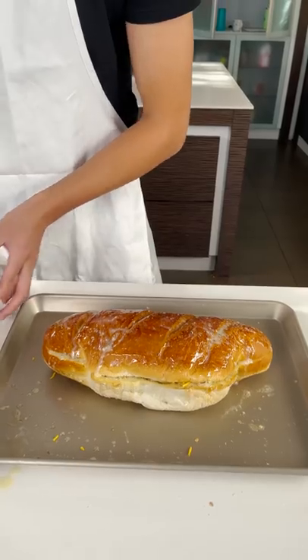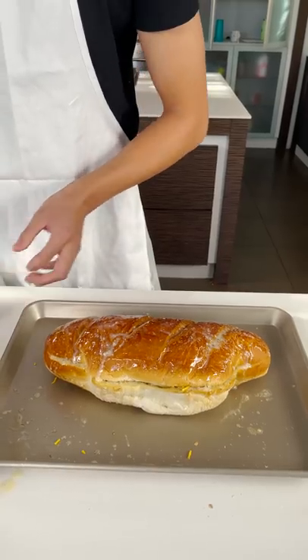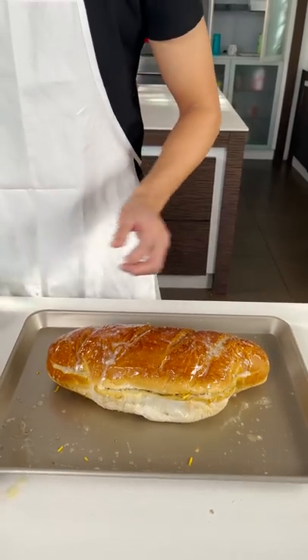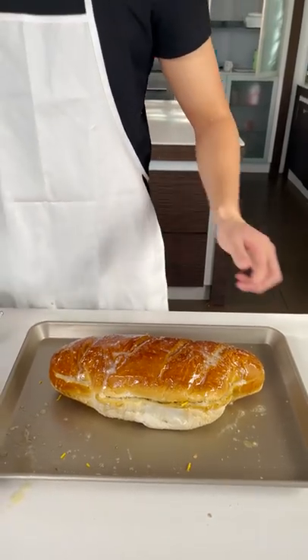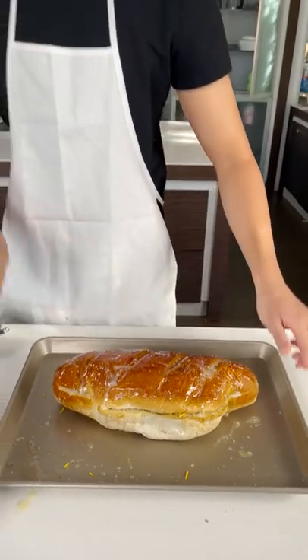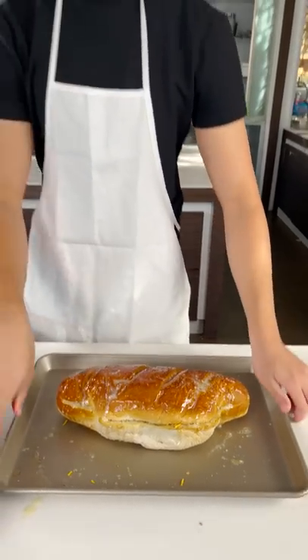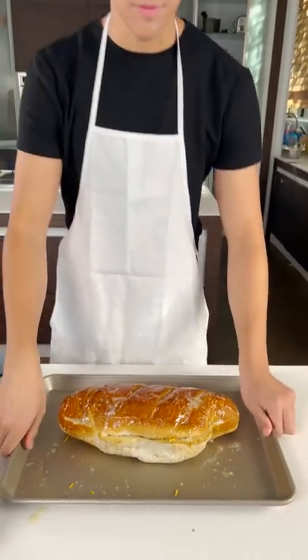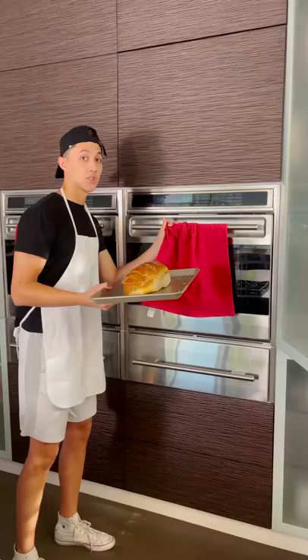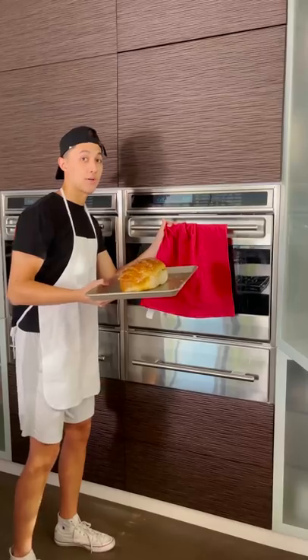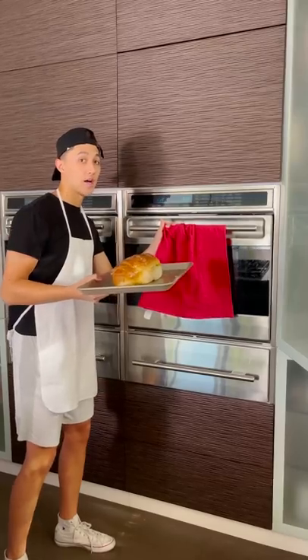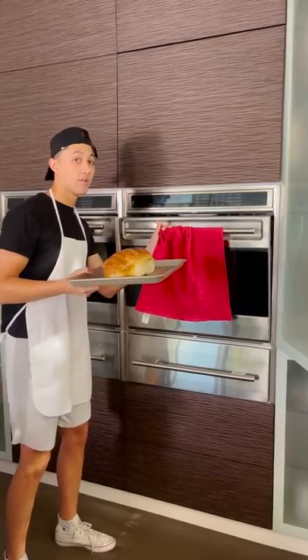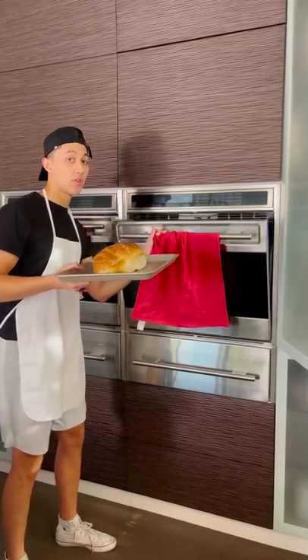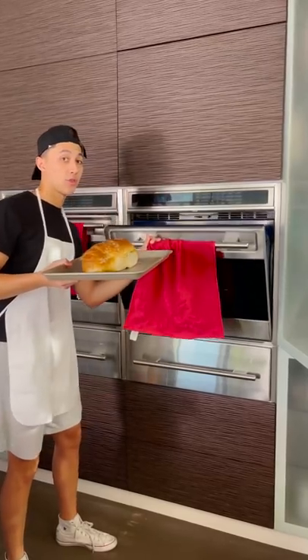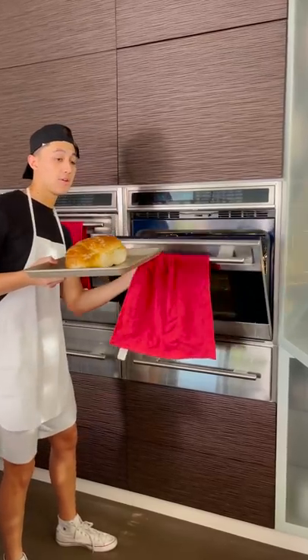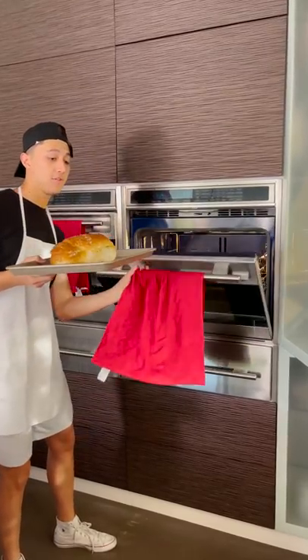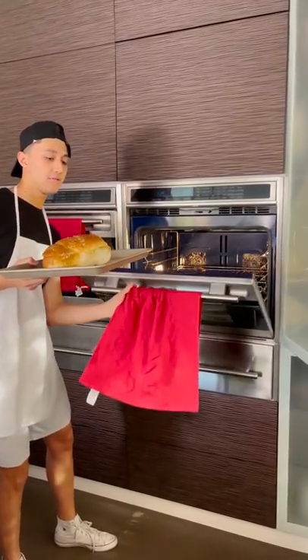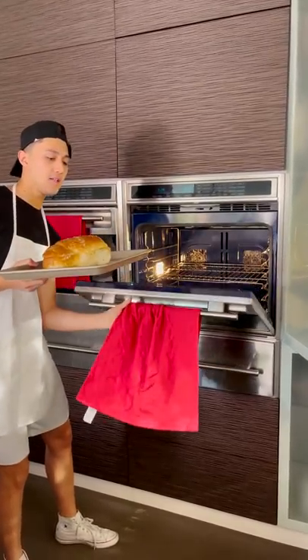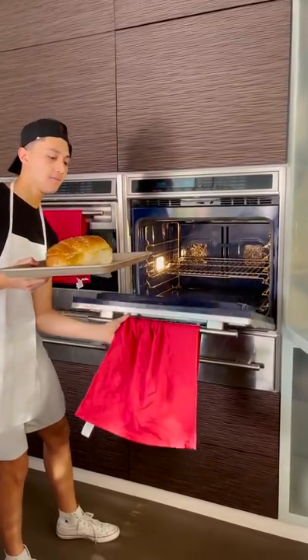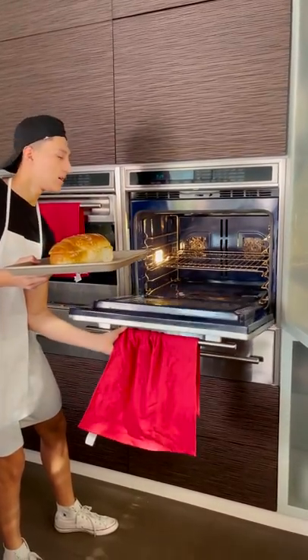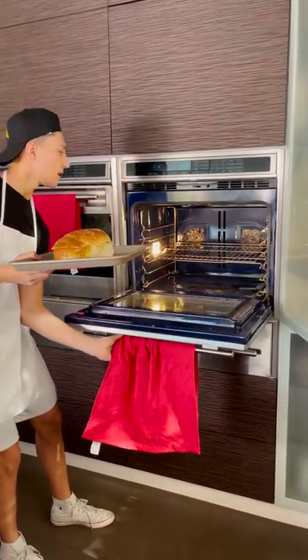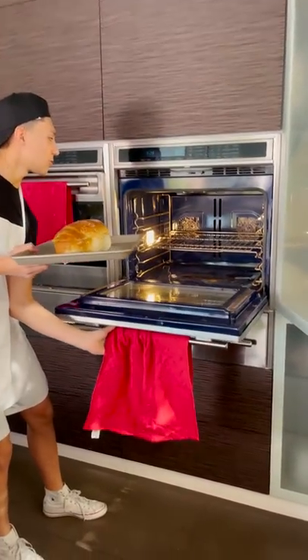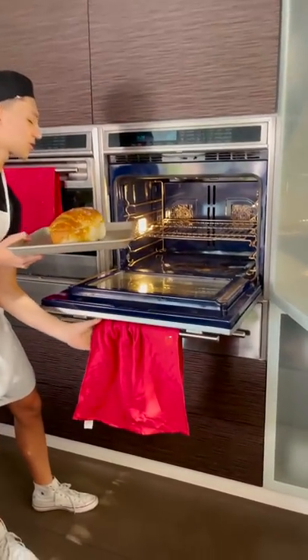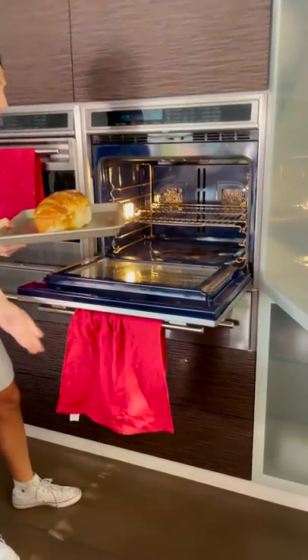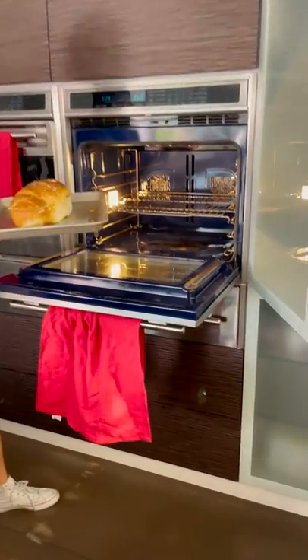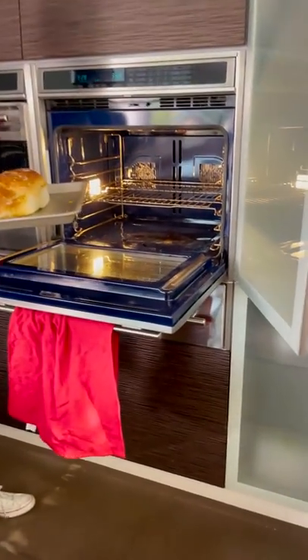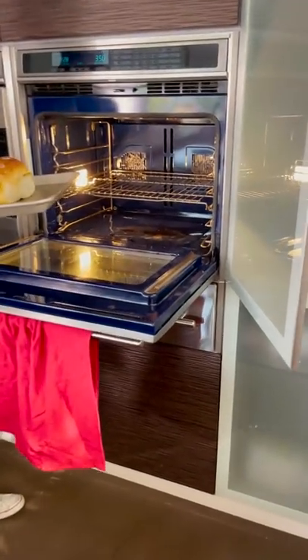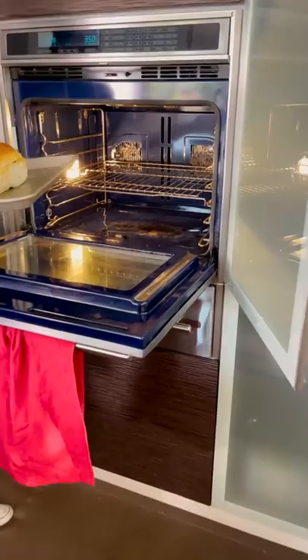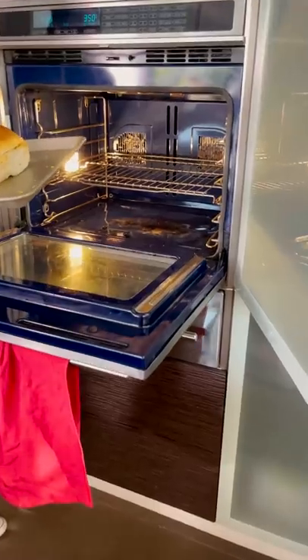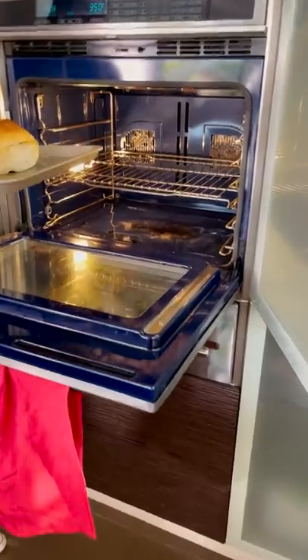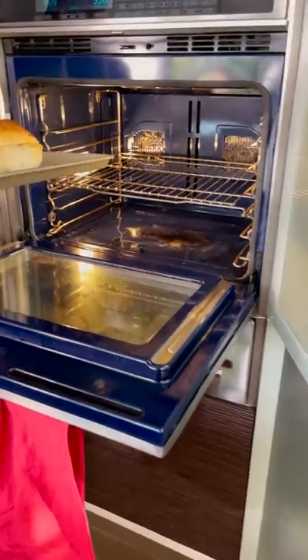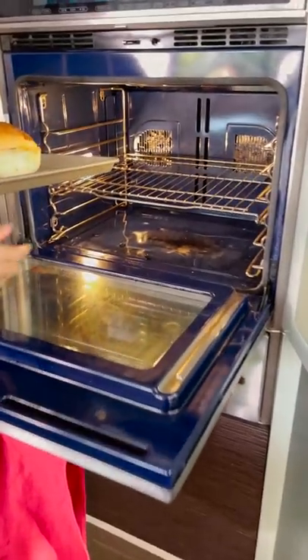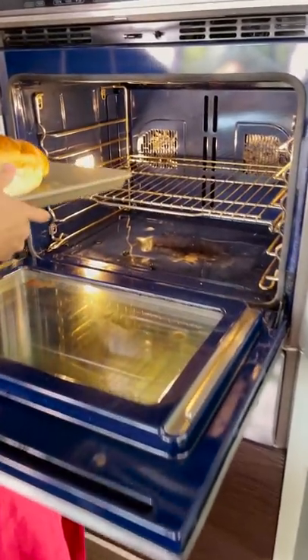So now we're going to take this to the oven. I have the oven on 350, and we're just going to put this in like this.